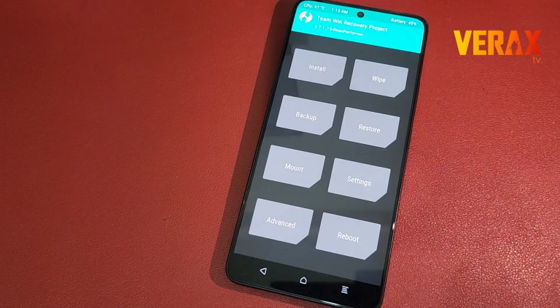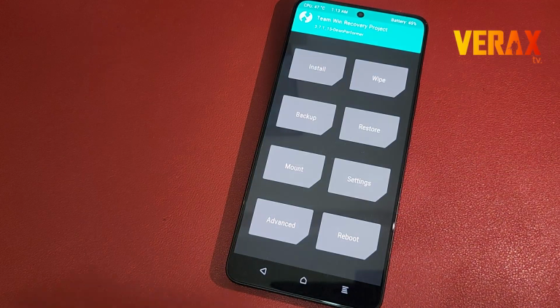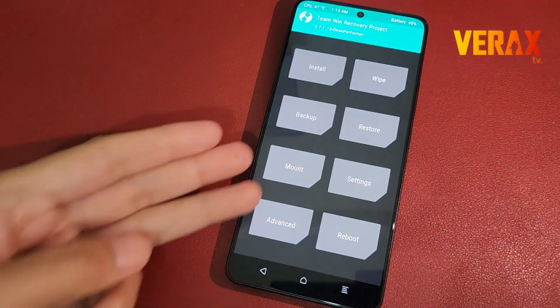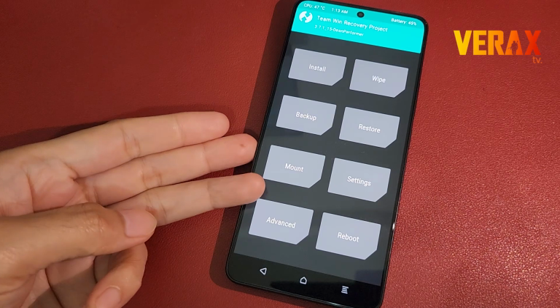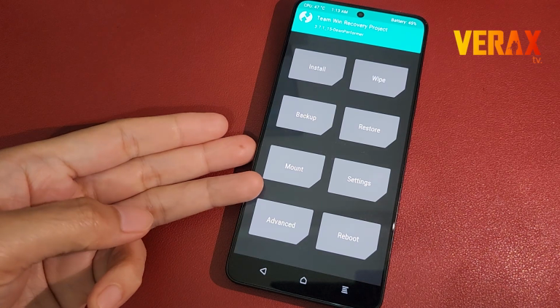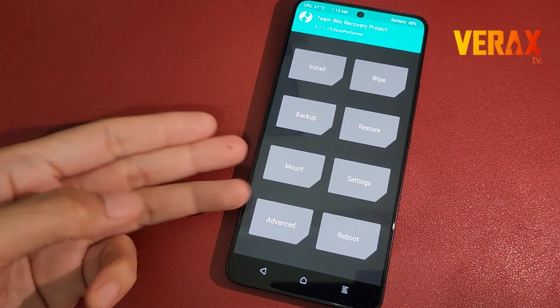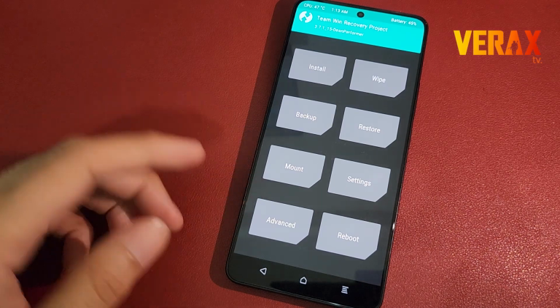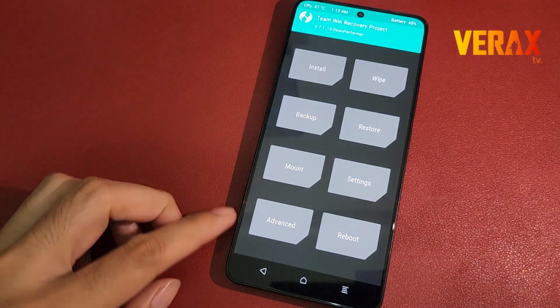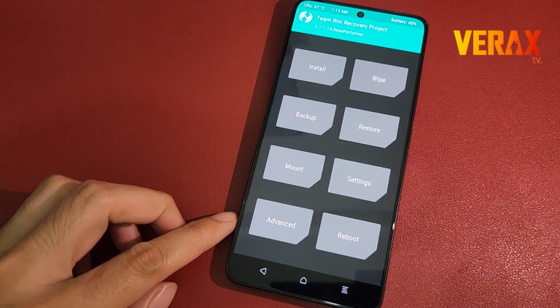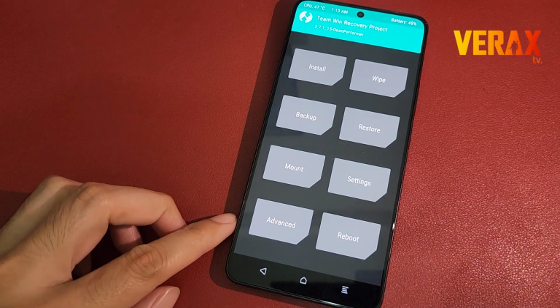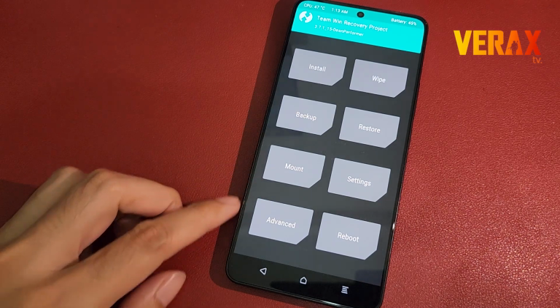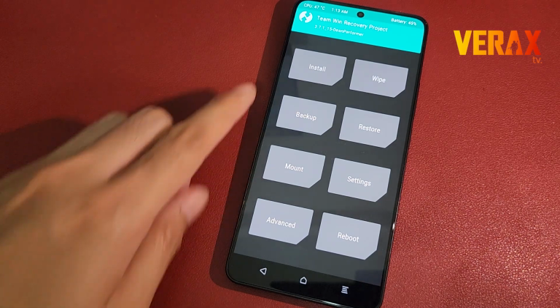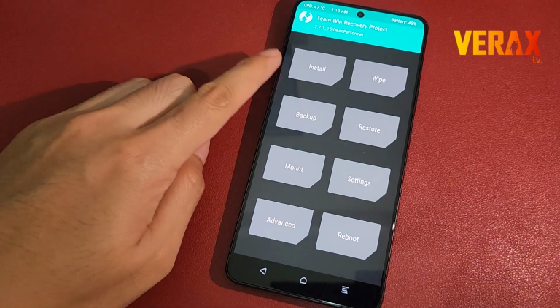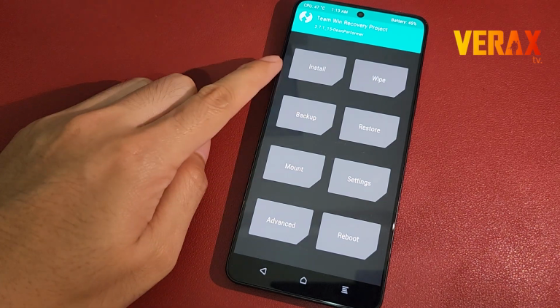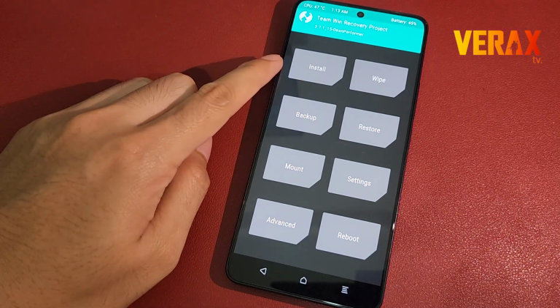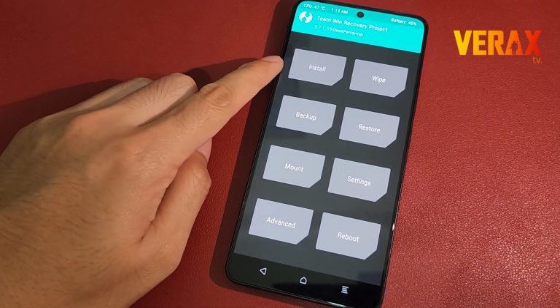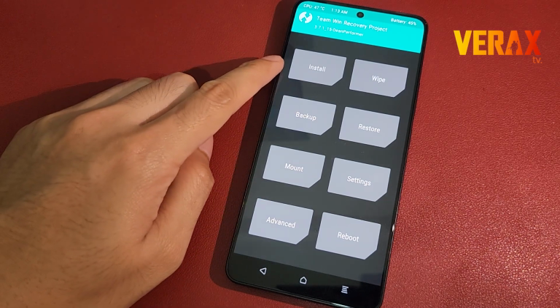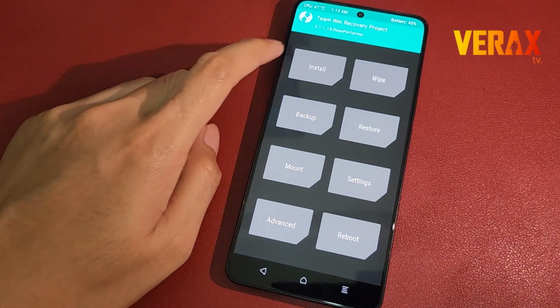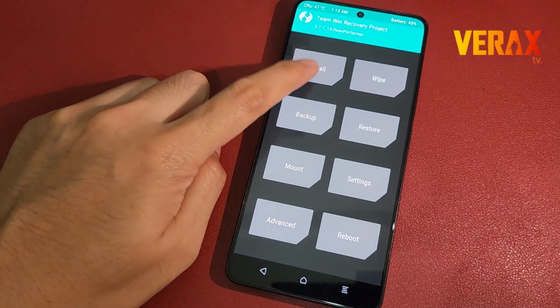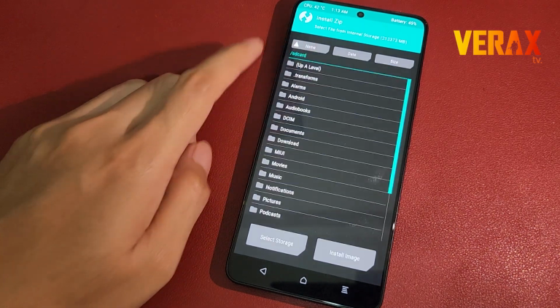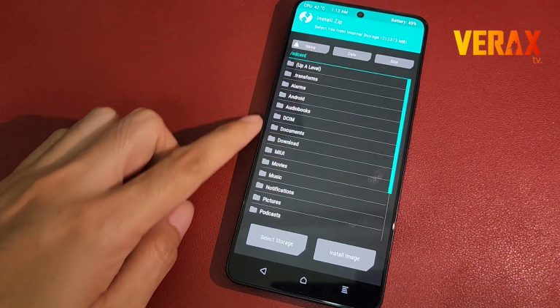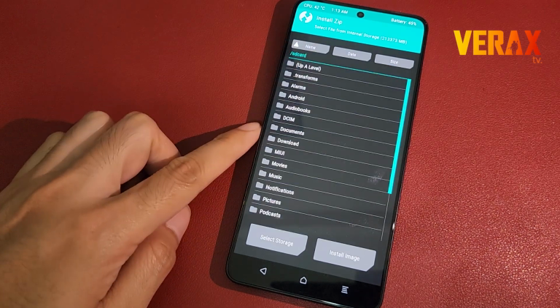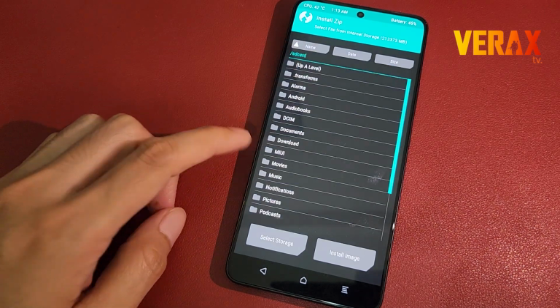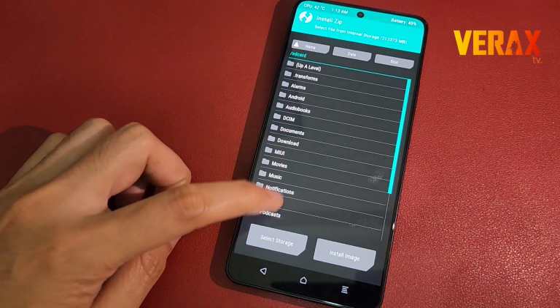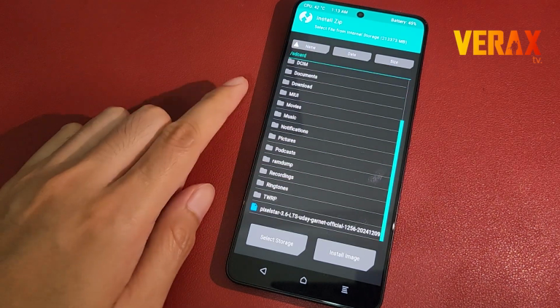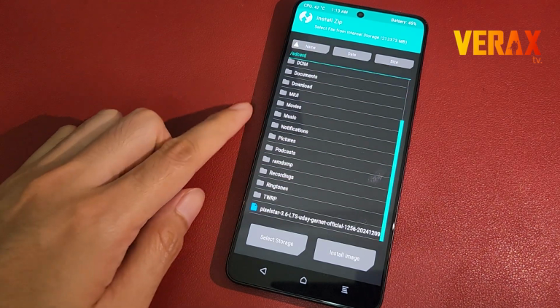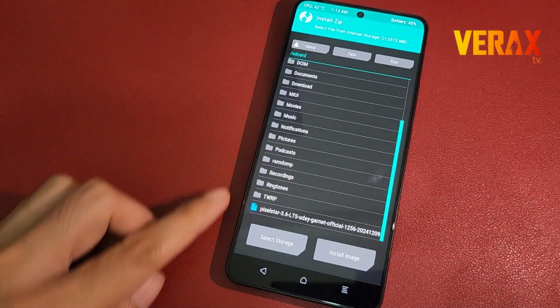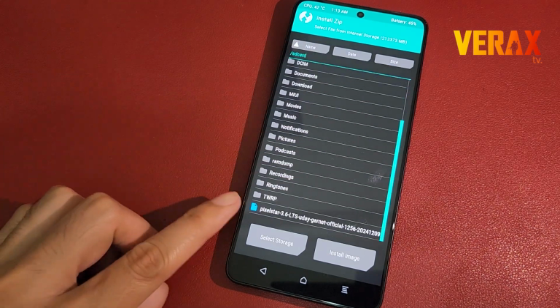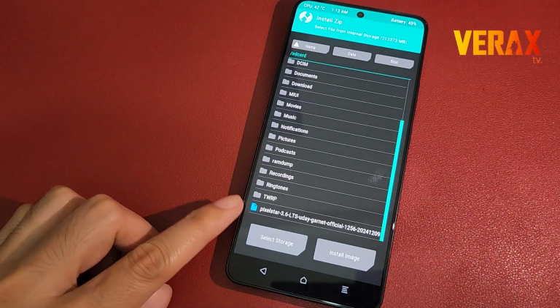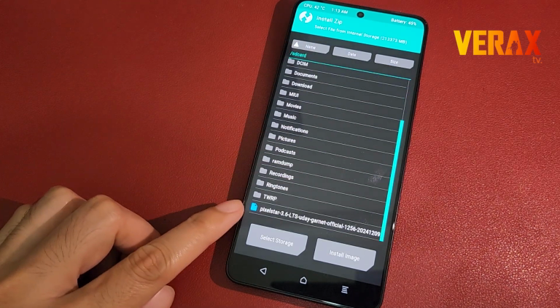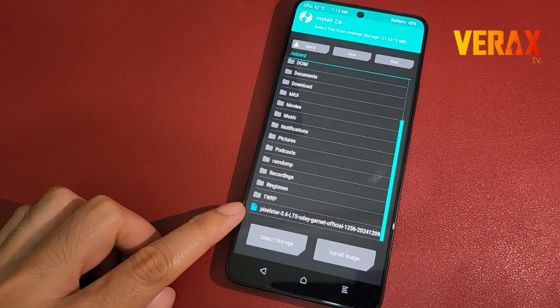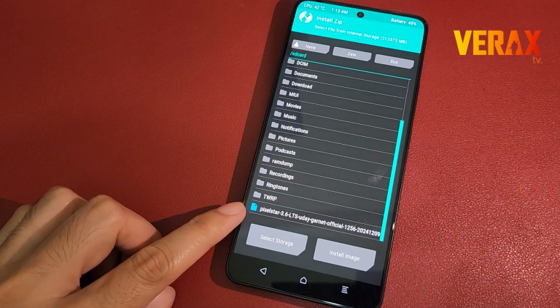Inside TWRP Recovery, locate the flashable file and flash it without changing anything in the recovery settings.